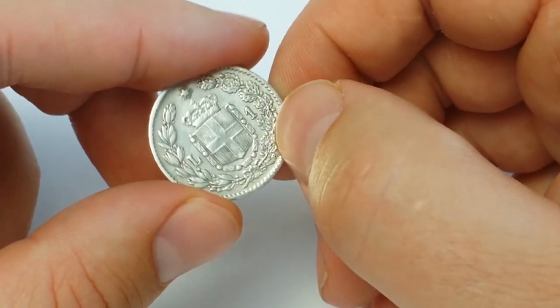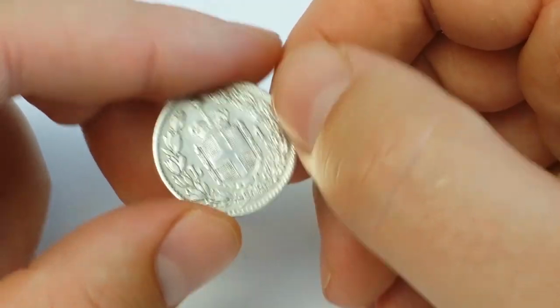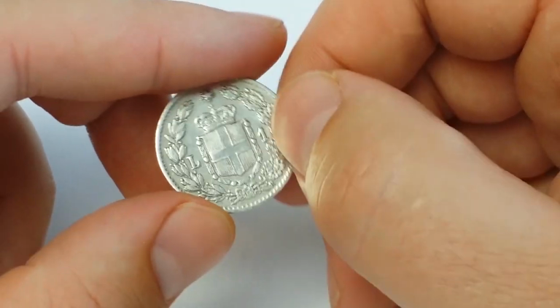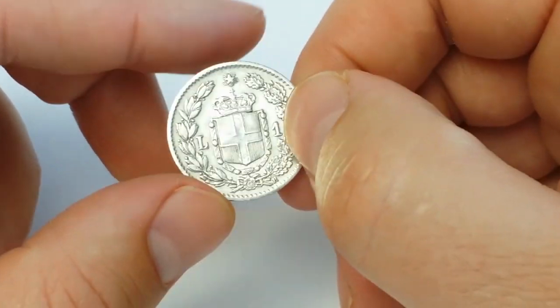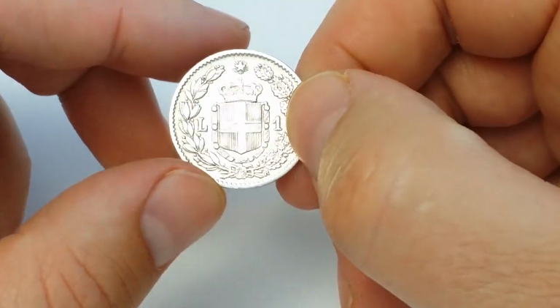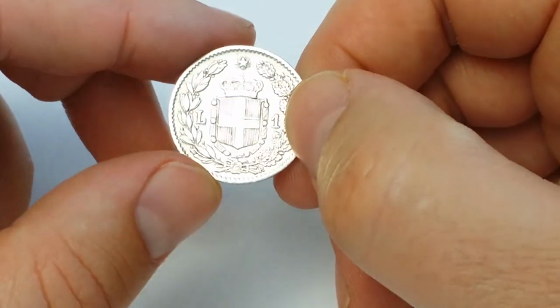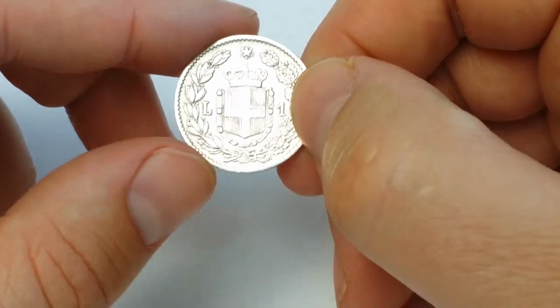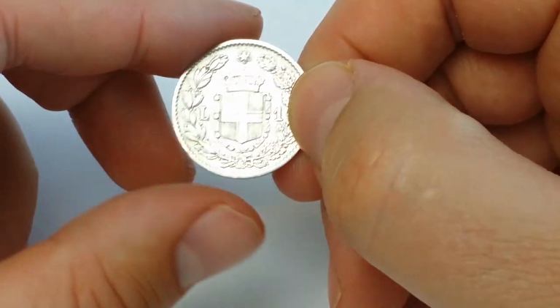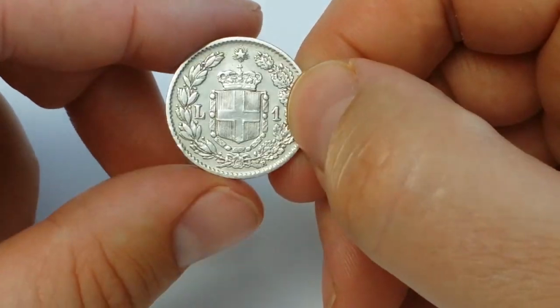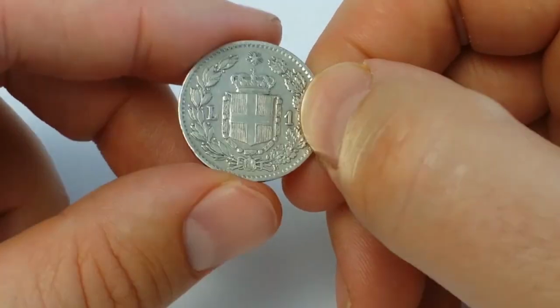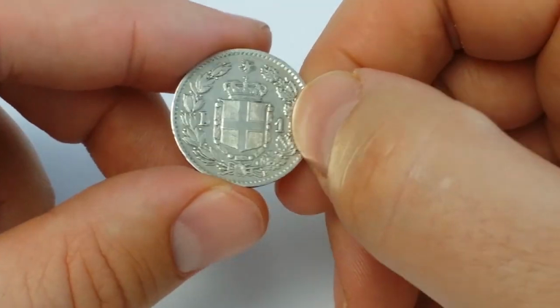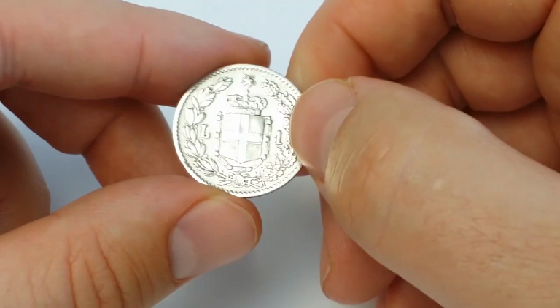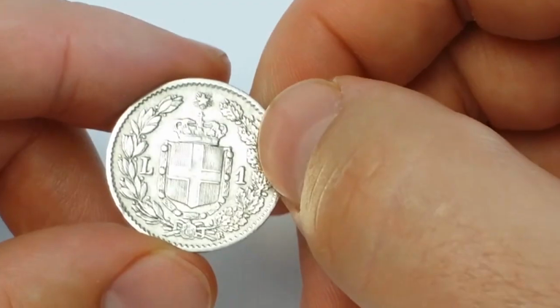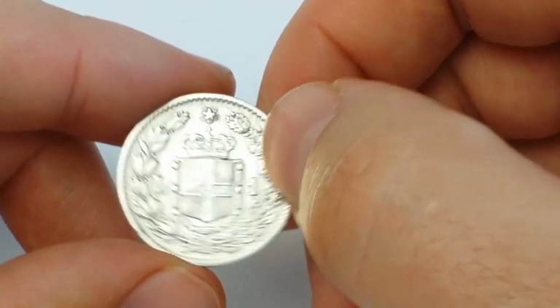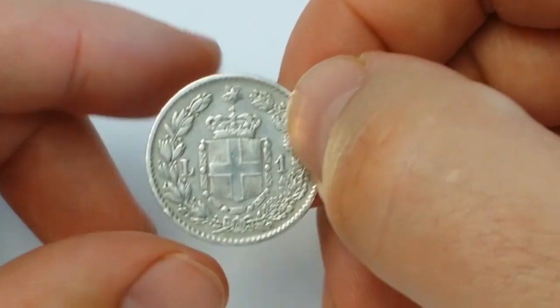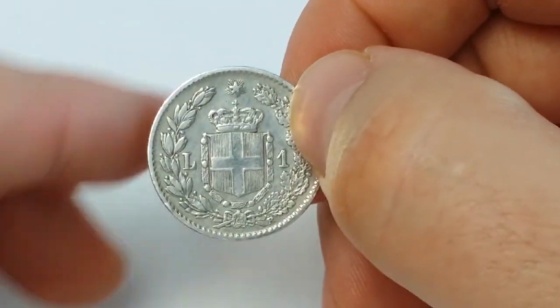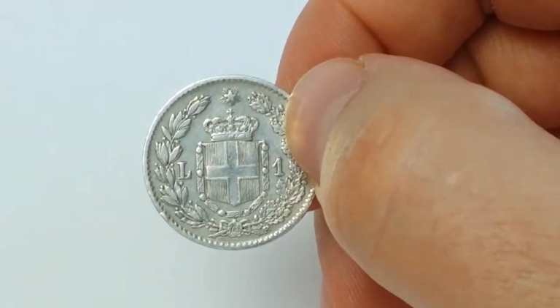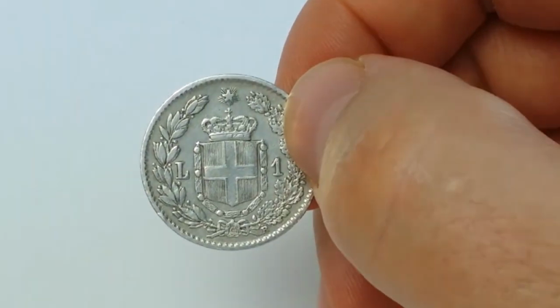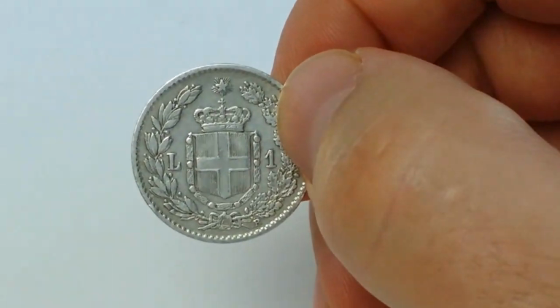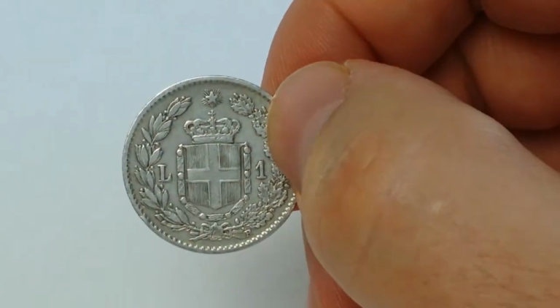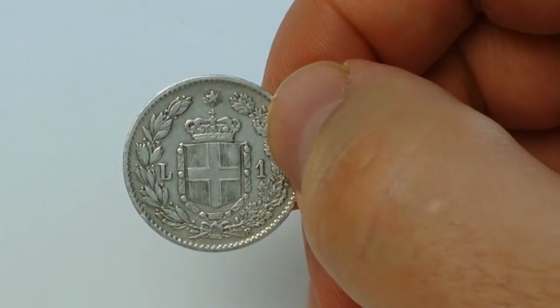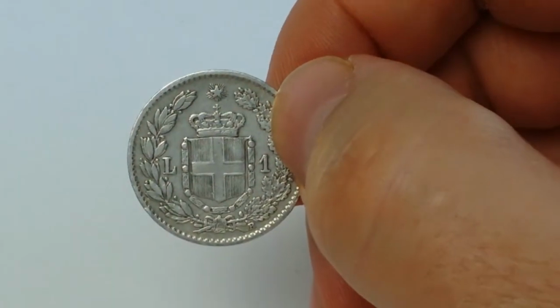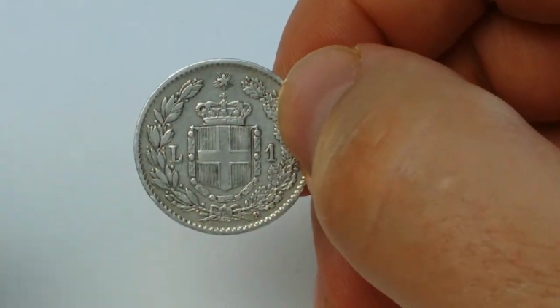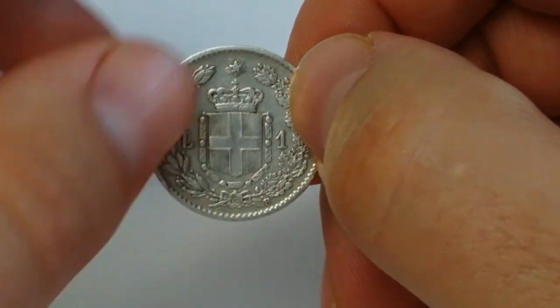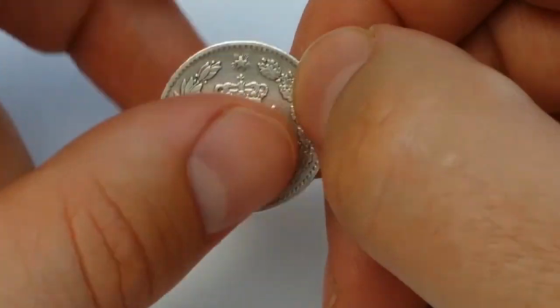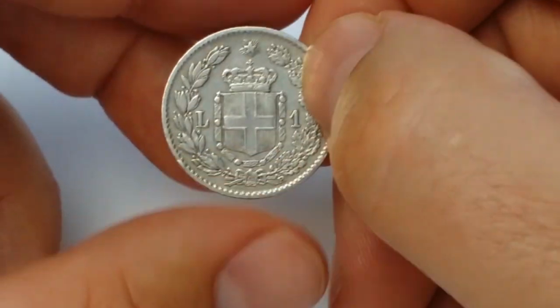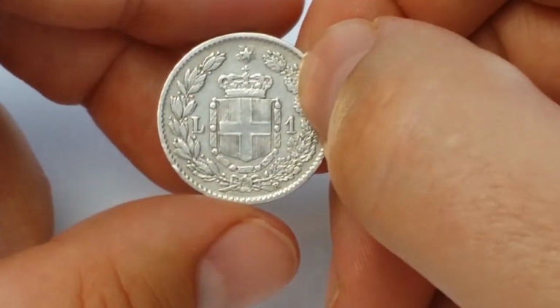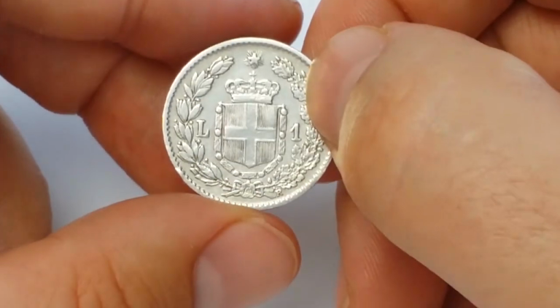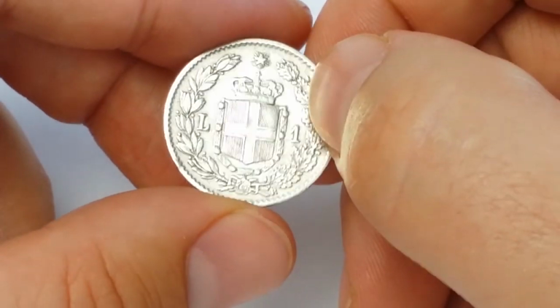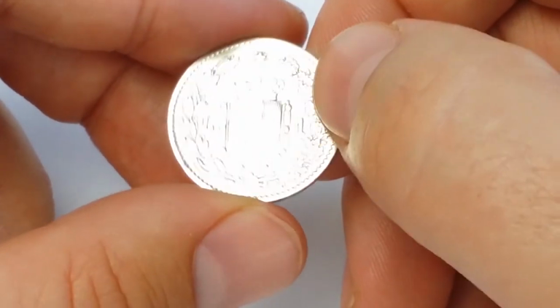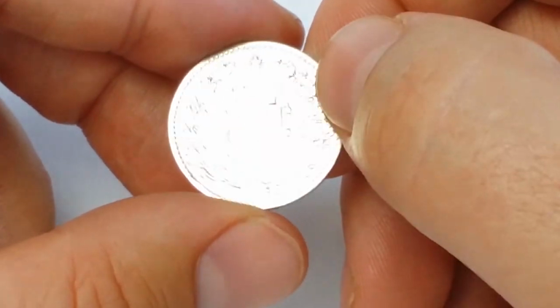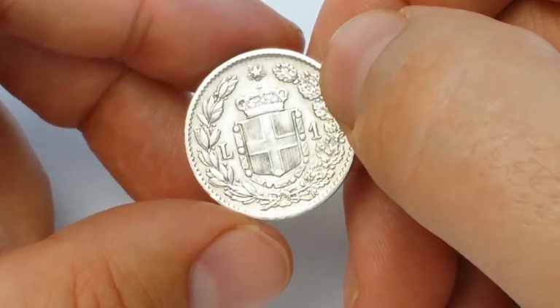The average market price for this coin in this grade — and this is a very fine coin — is approximately 10 euros.